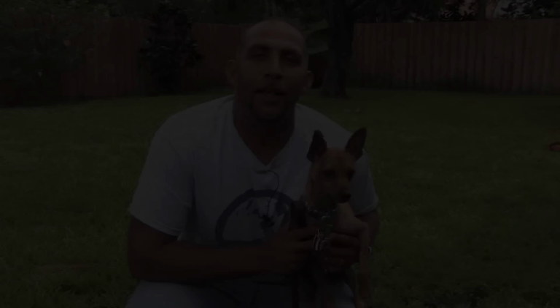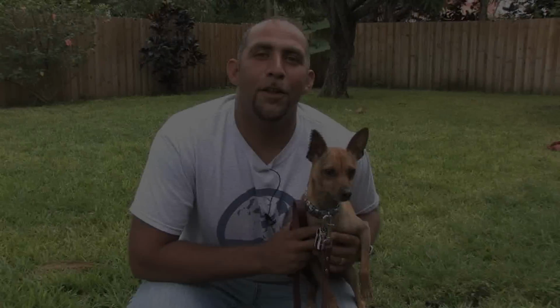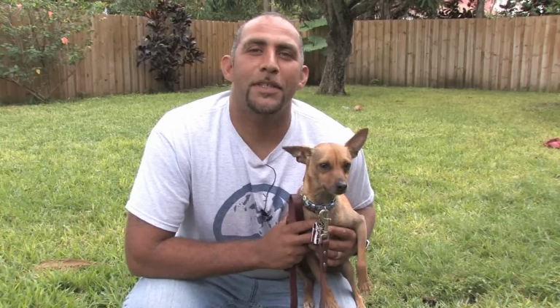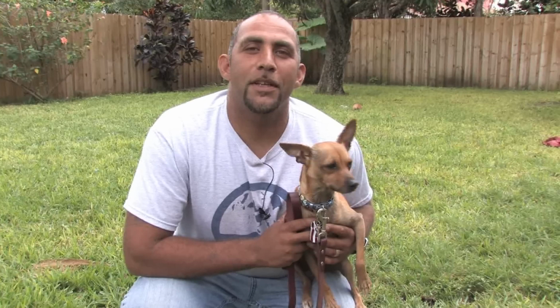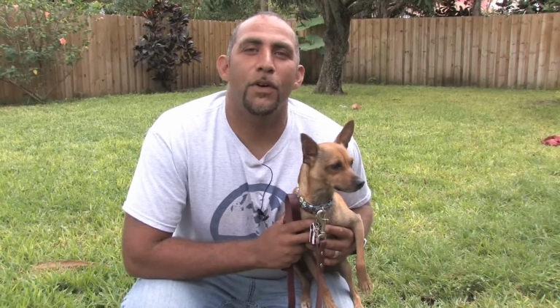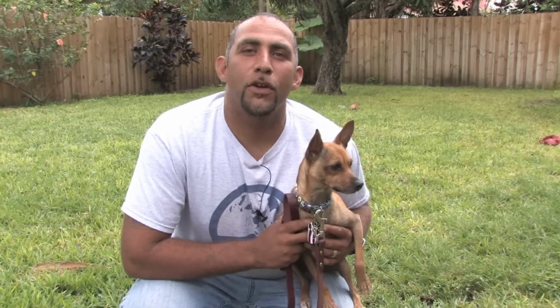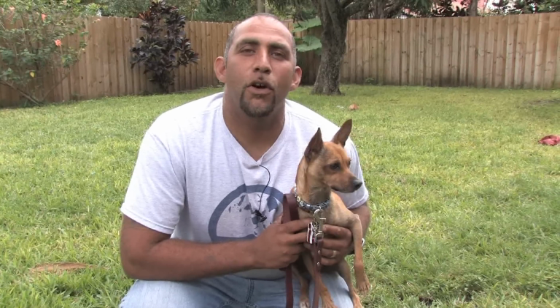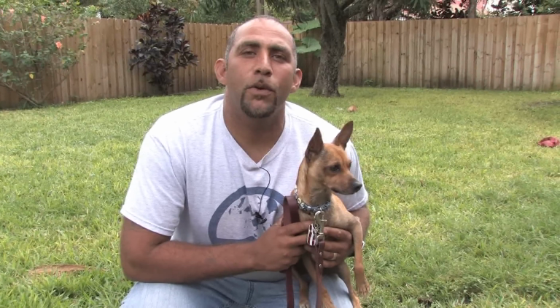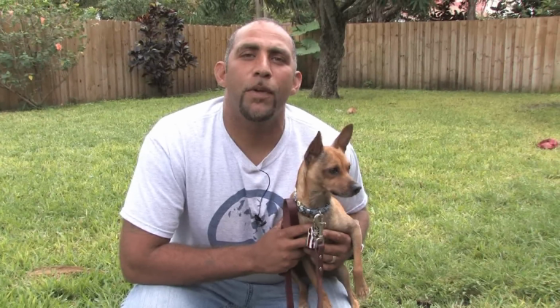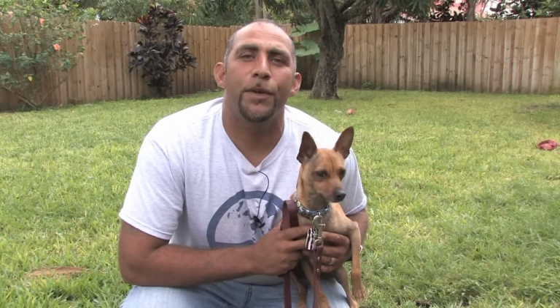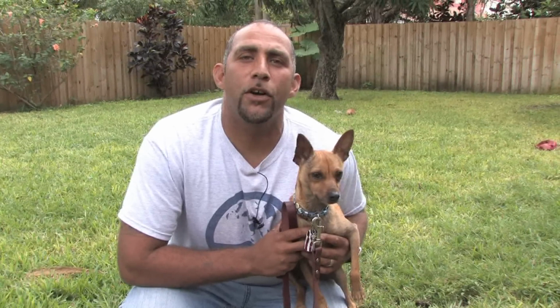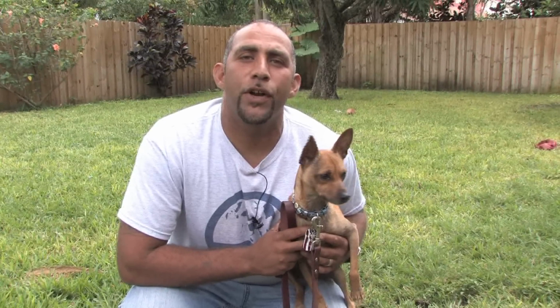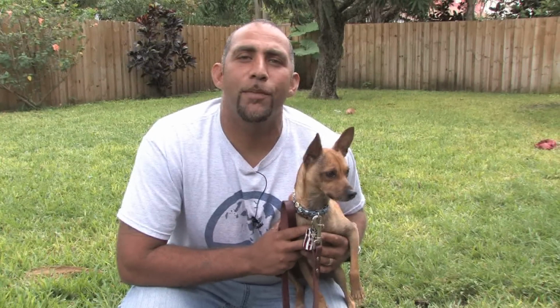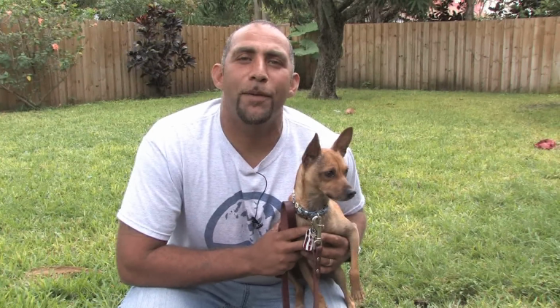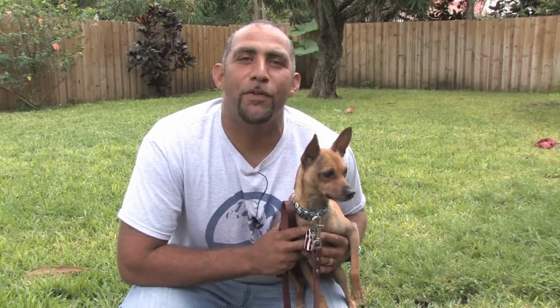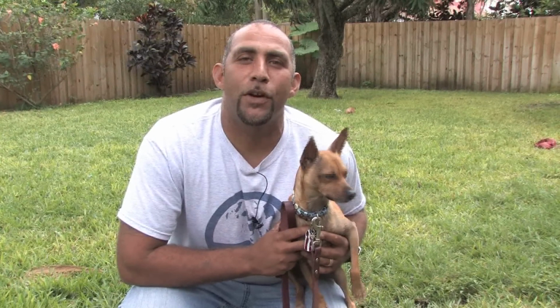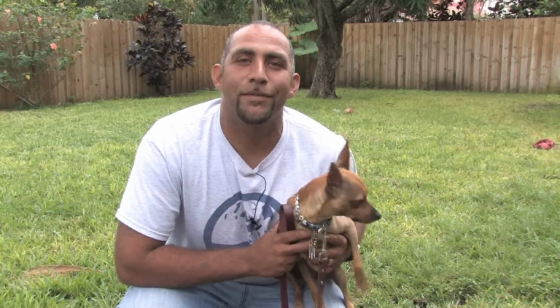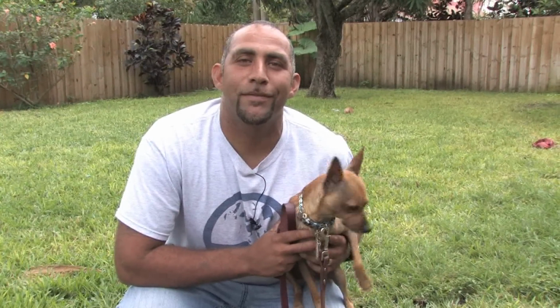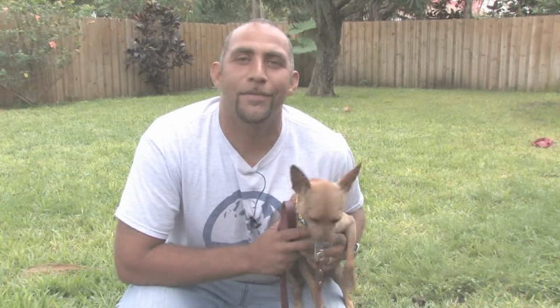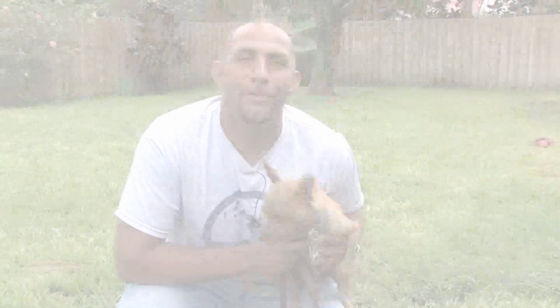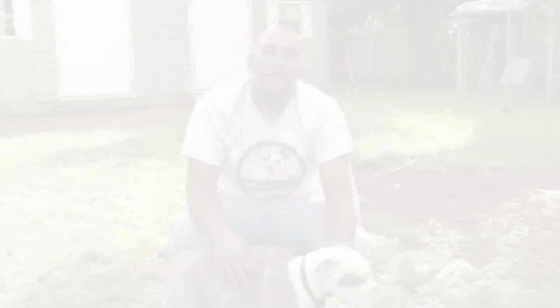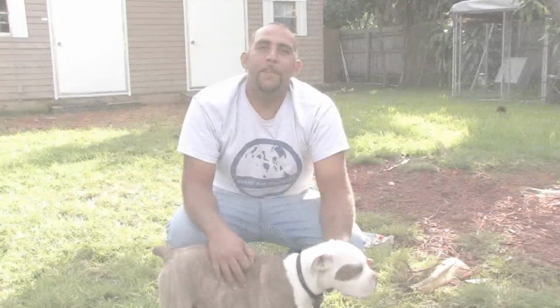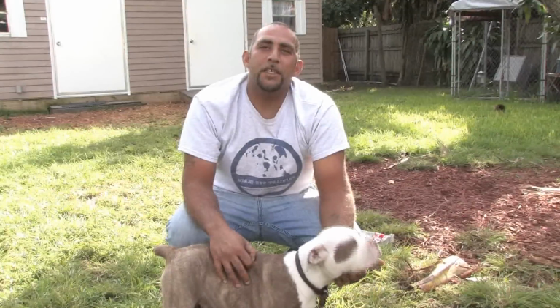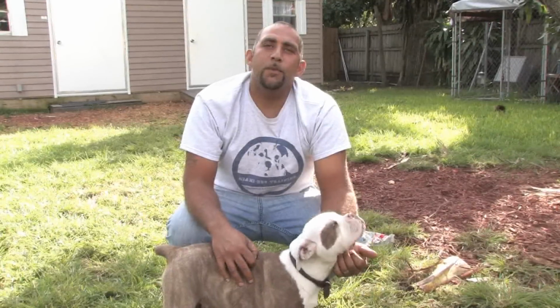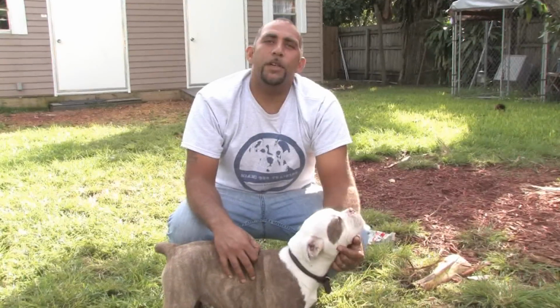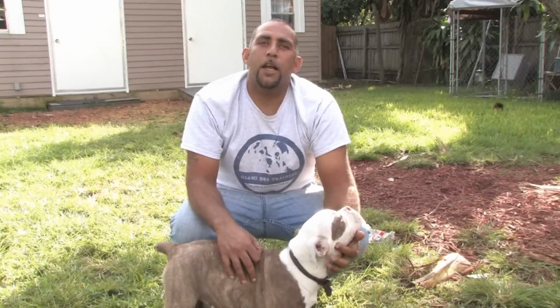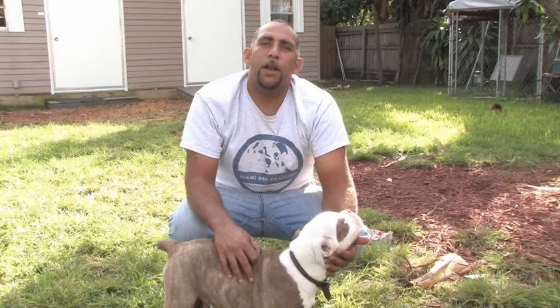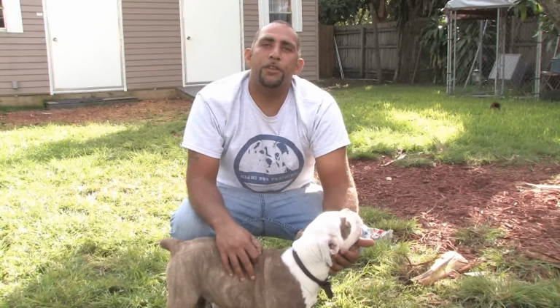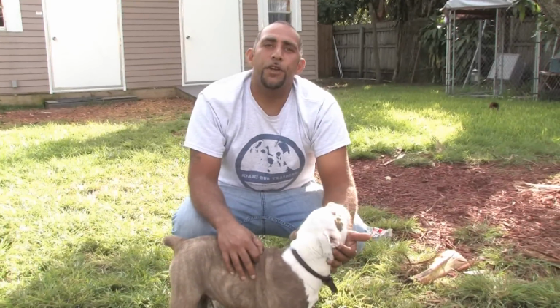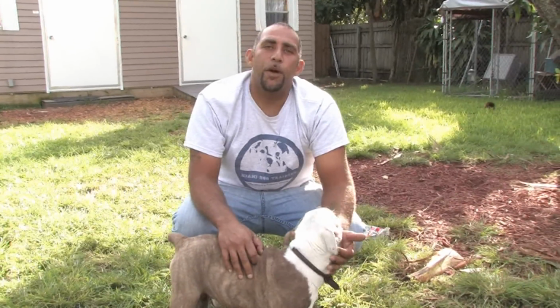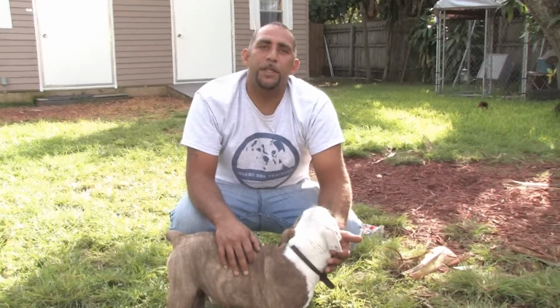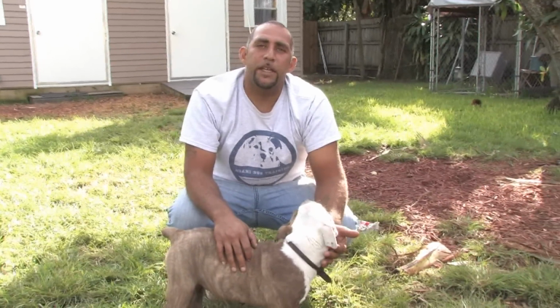Hello, this is Zephyr Clark Dahlberg with Miami Dog Training in Miami, Florida. In this clip, we're going to talk about how to train your puppy to sit.